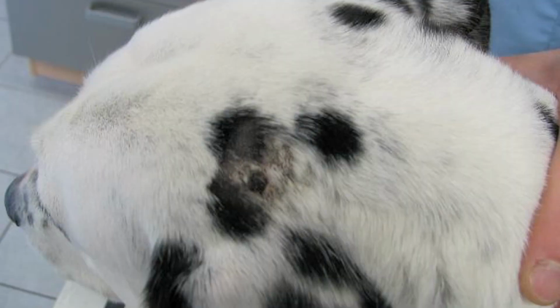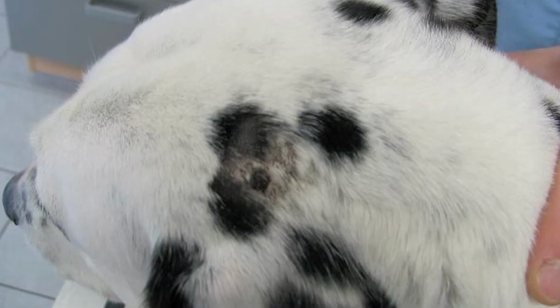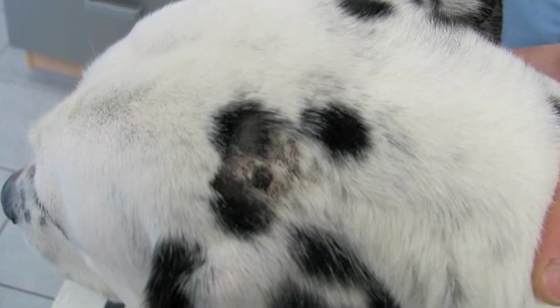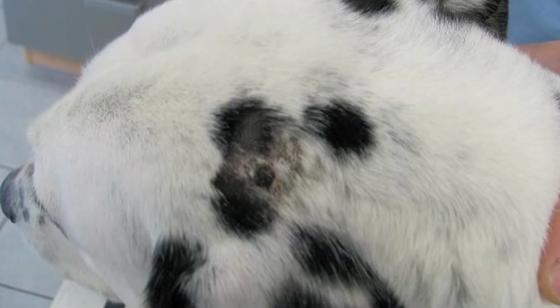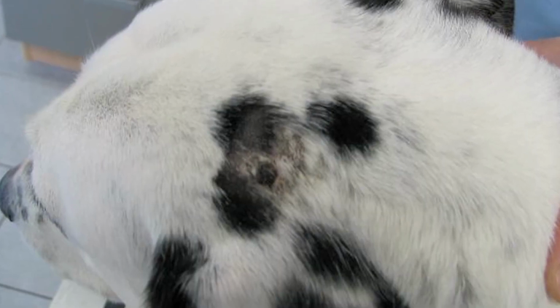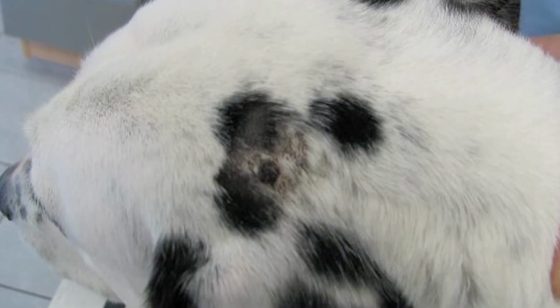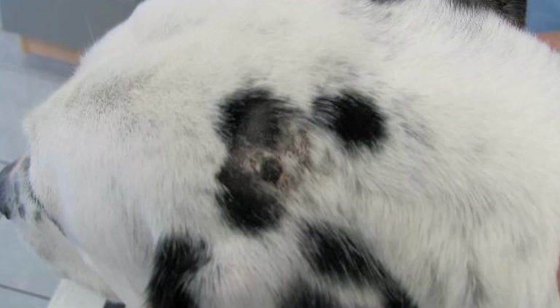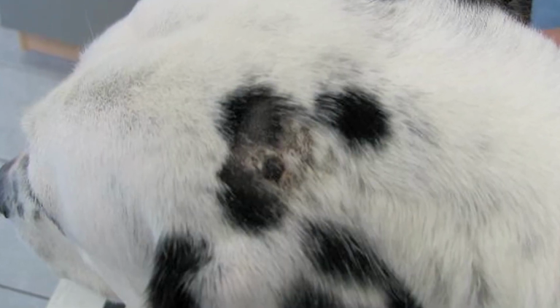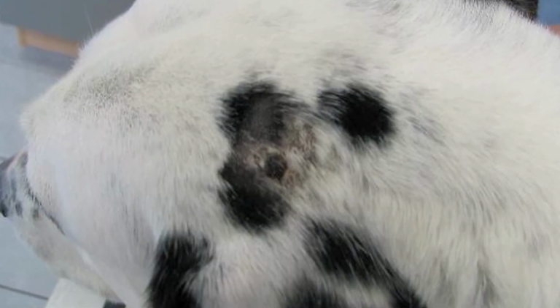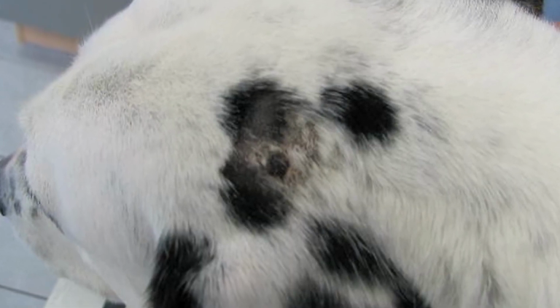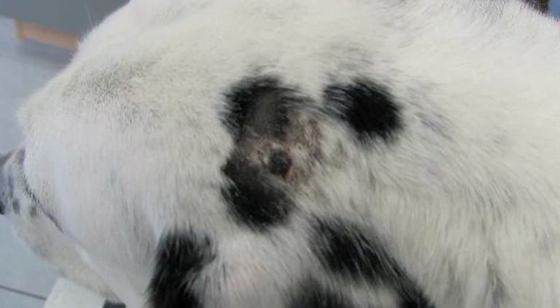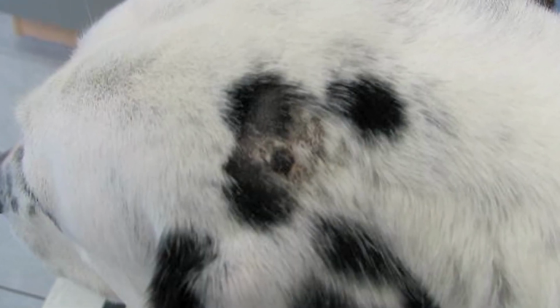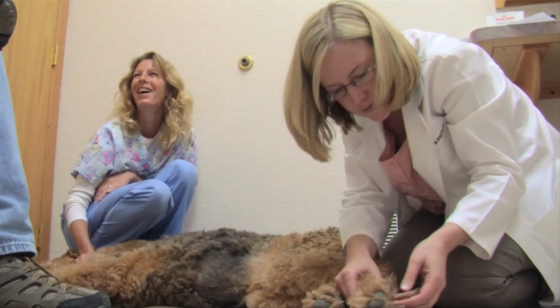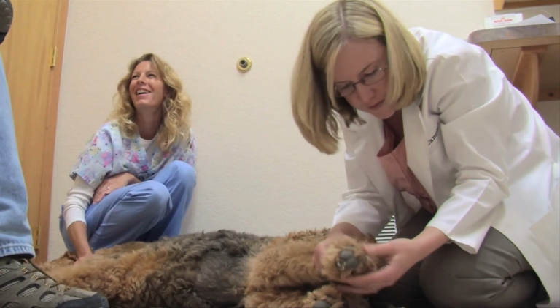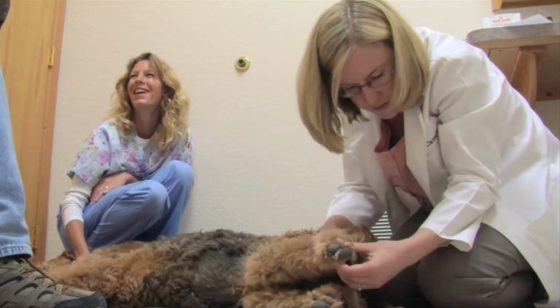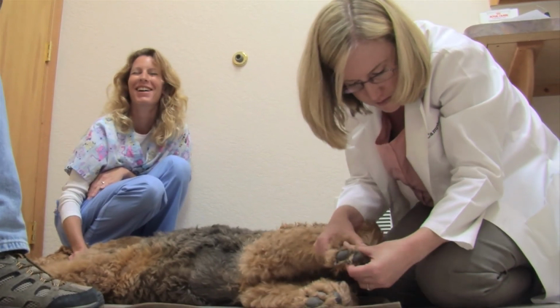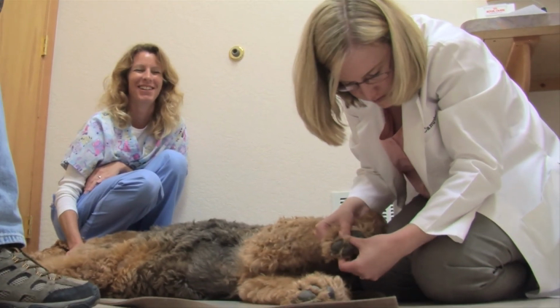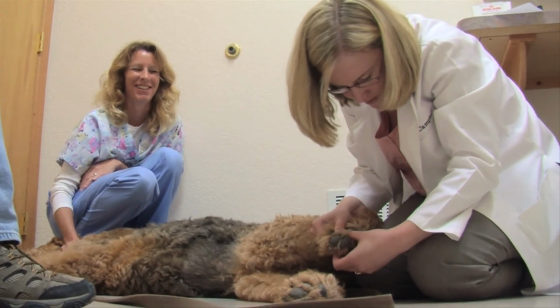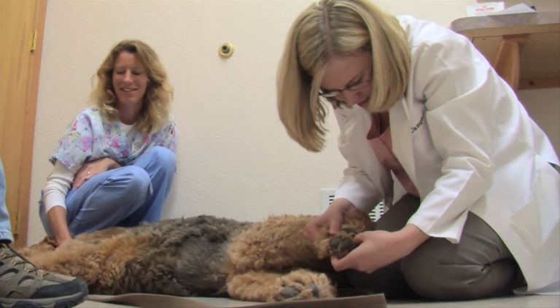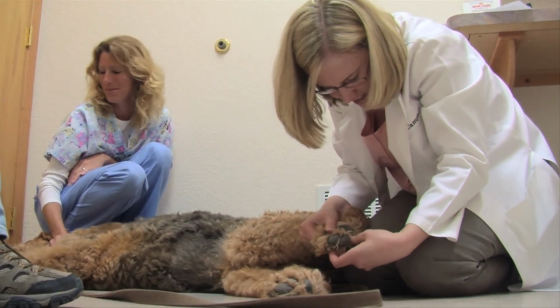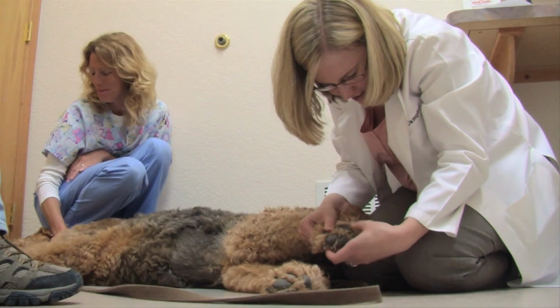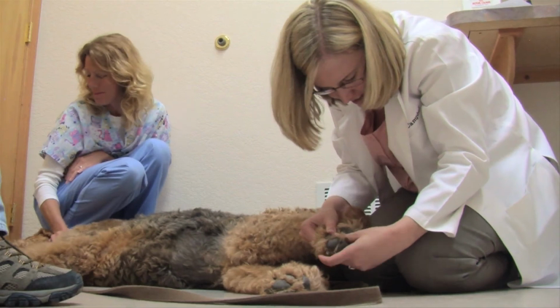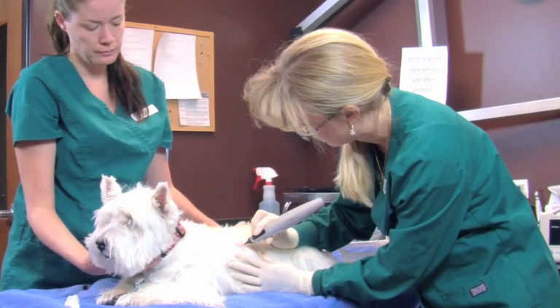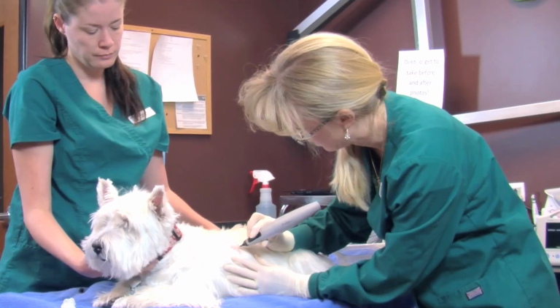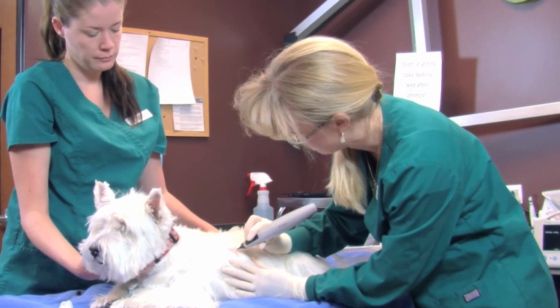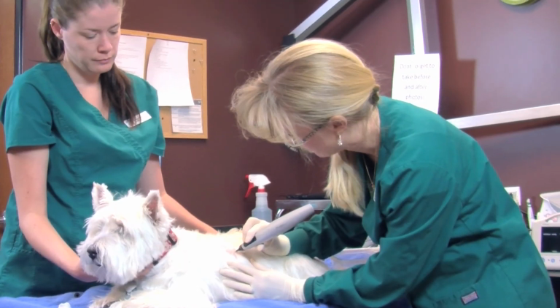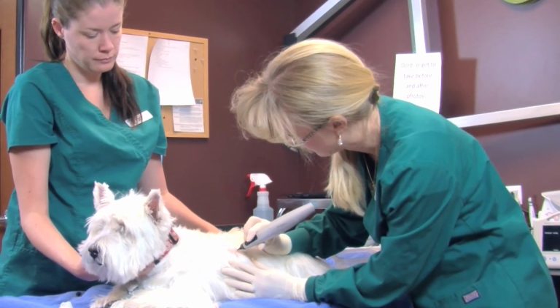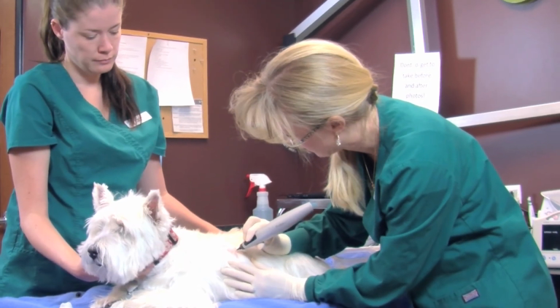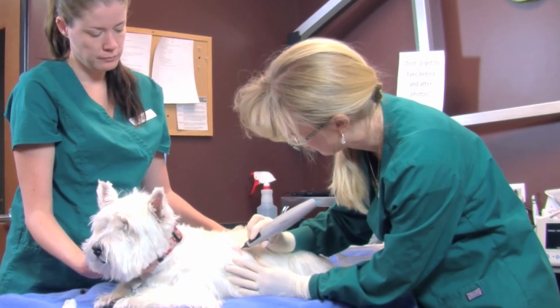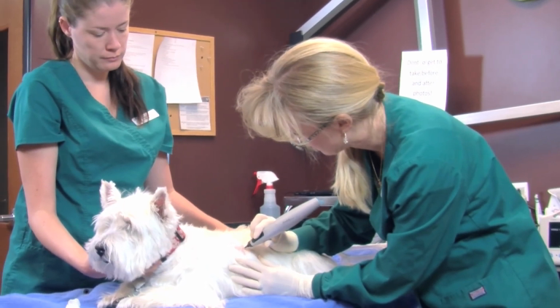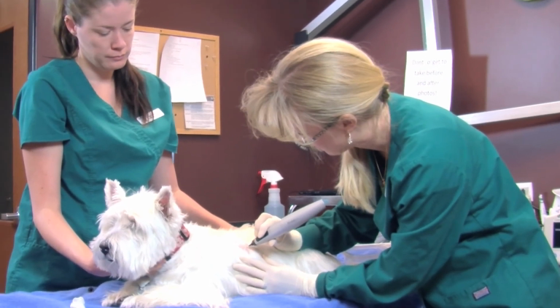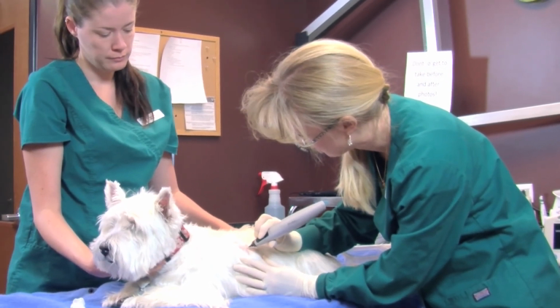So the next time you see a suspicious growth on your pet, ask your veterinarian about the icy cold handiwork called cryosurgery.